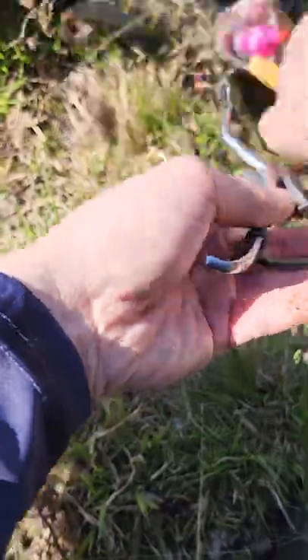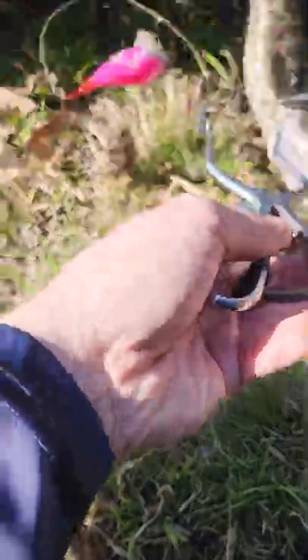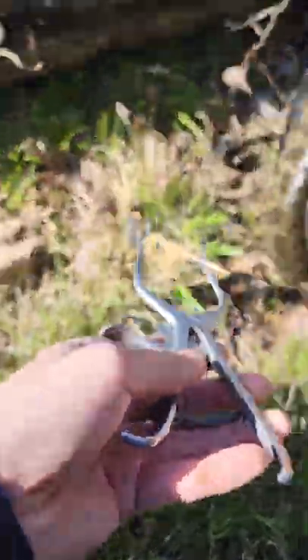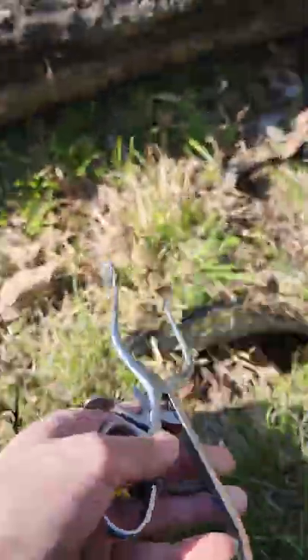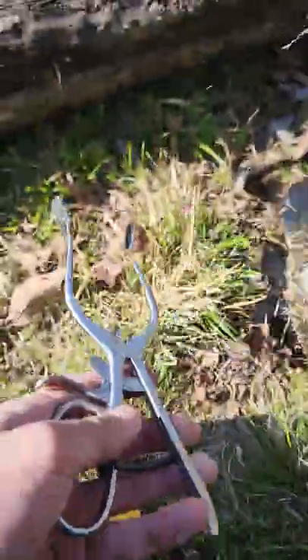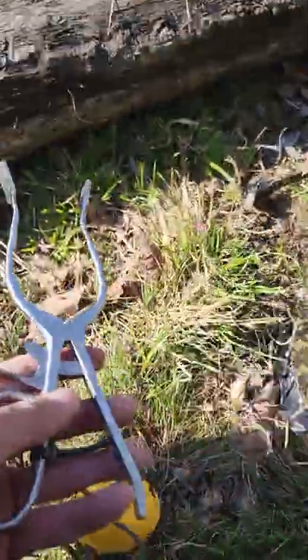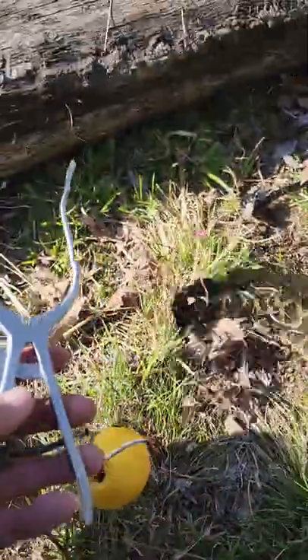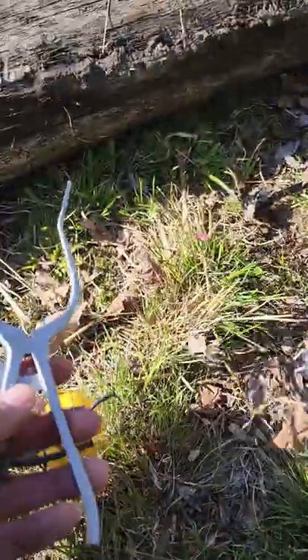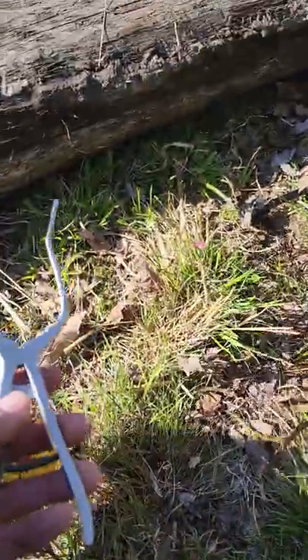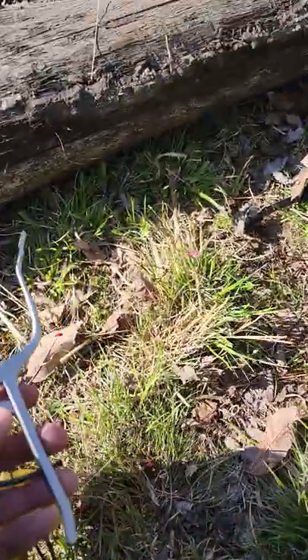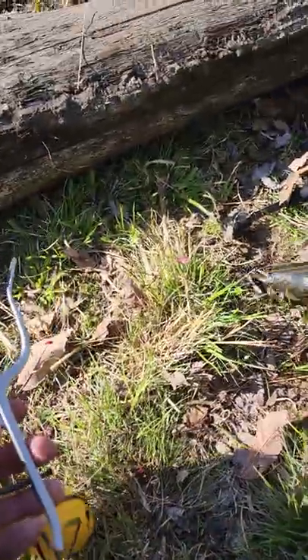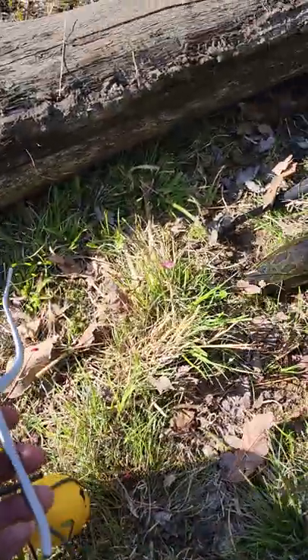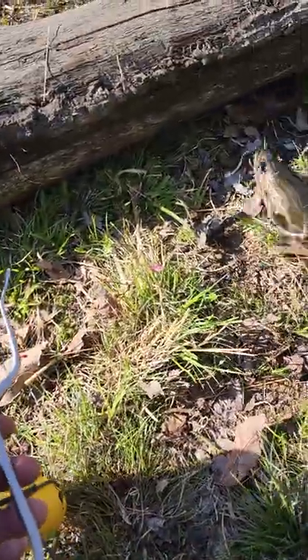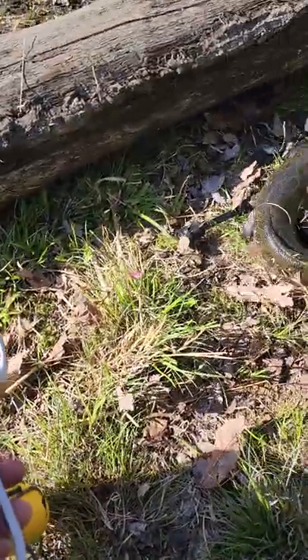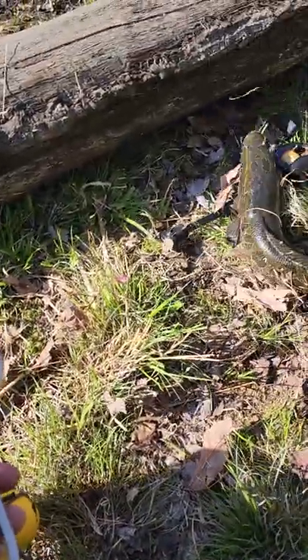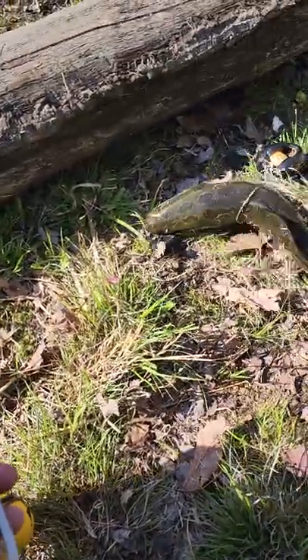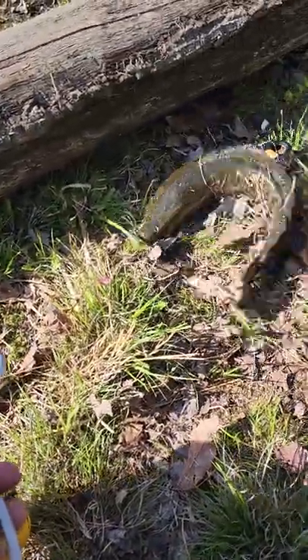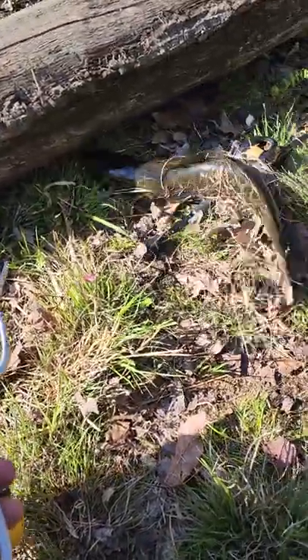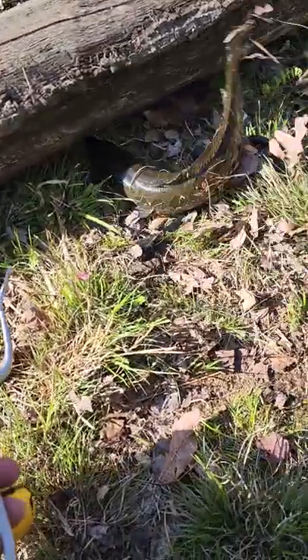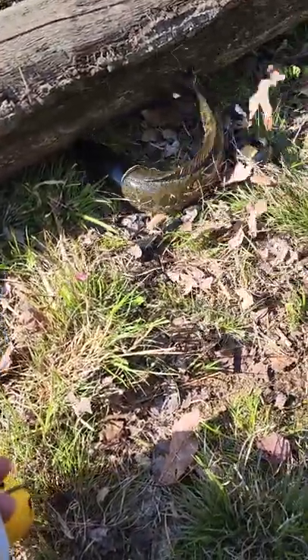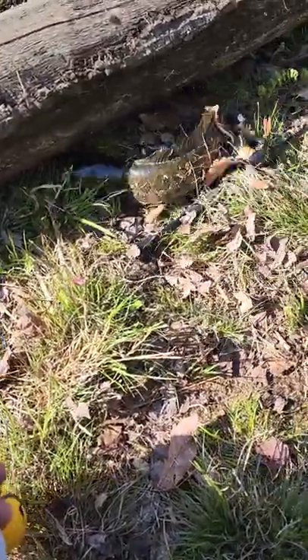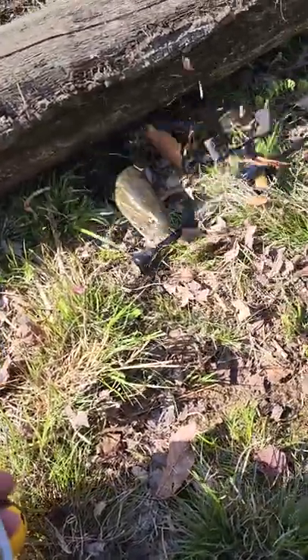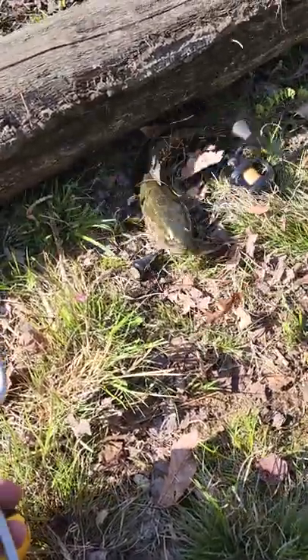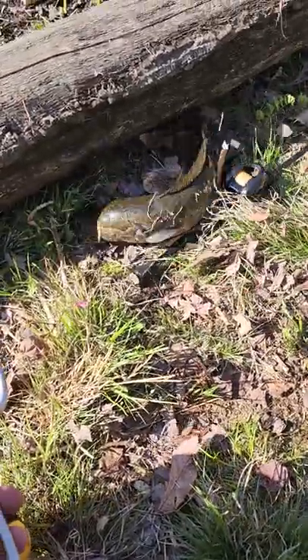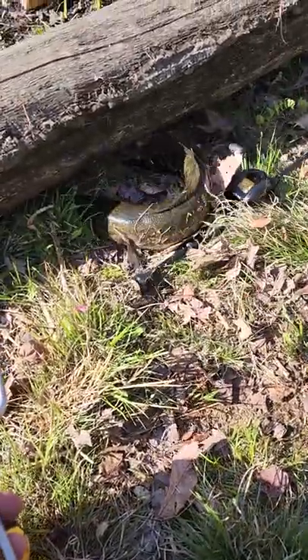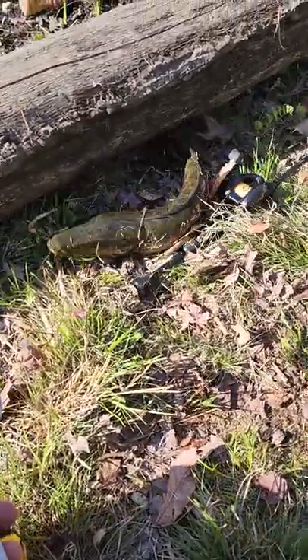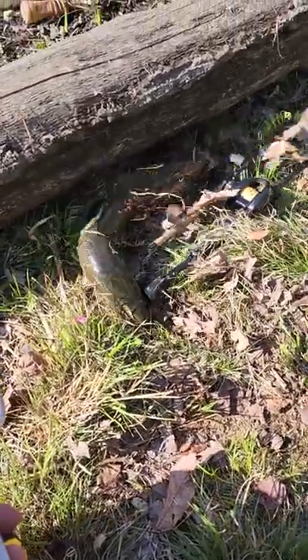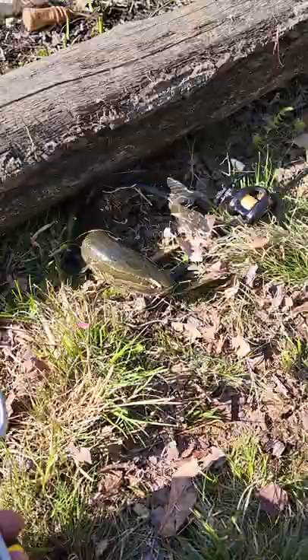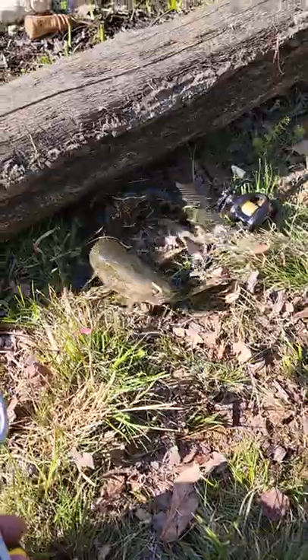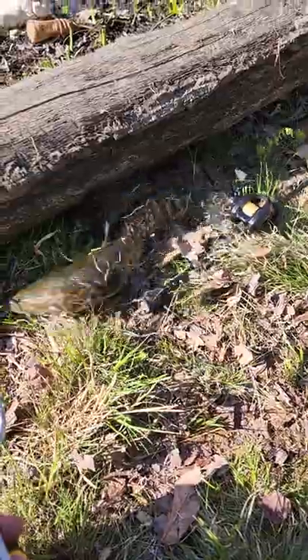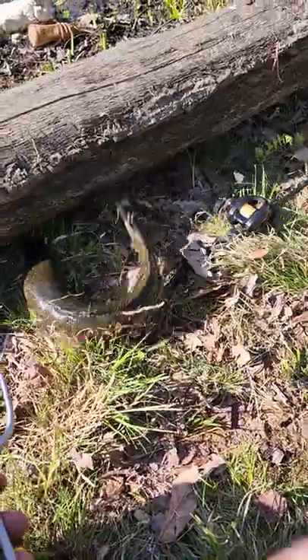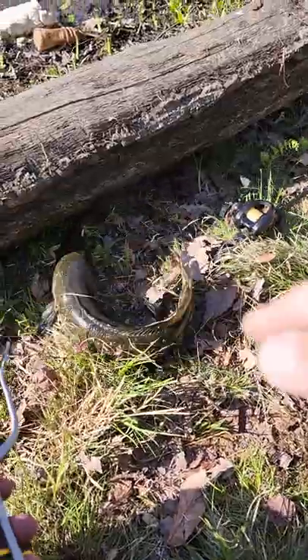Oh, pops right off very quick. Alright, go snake away.